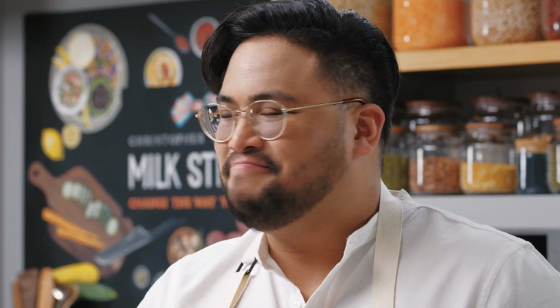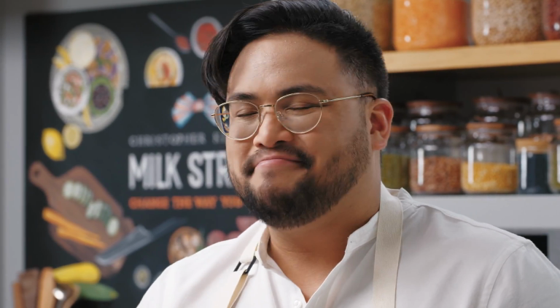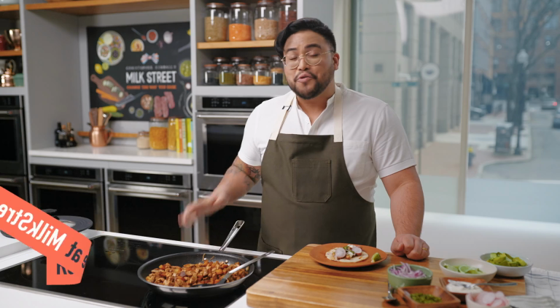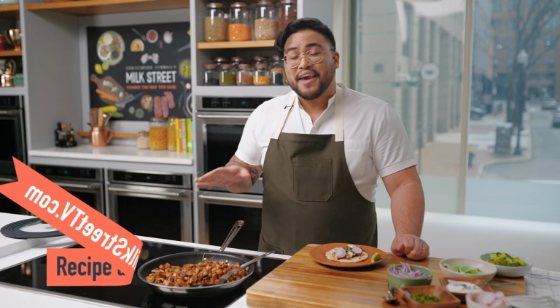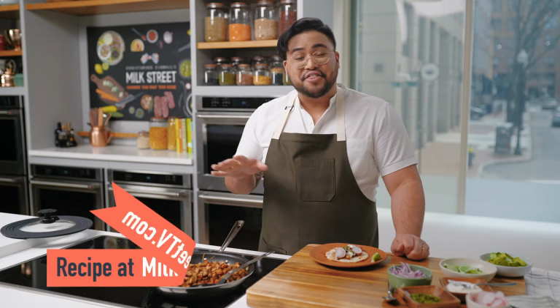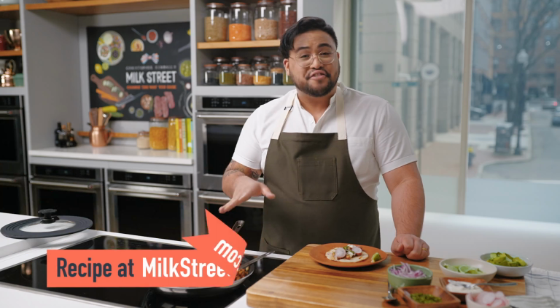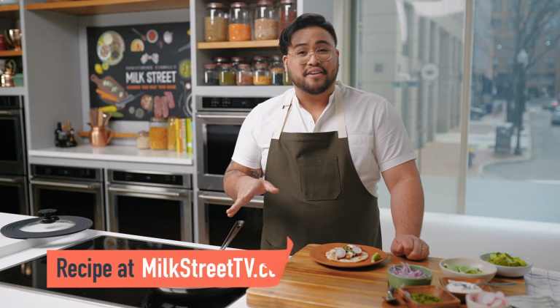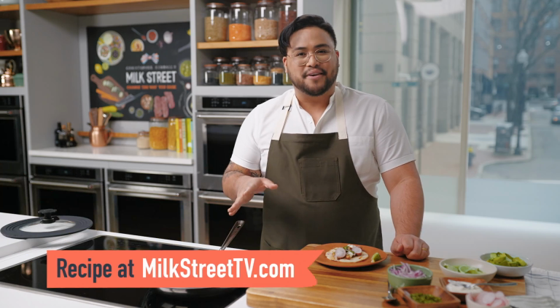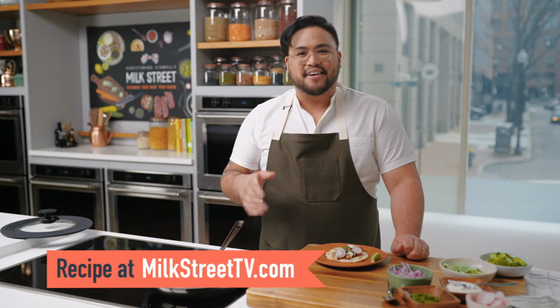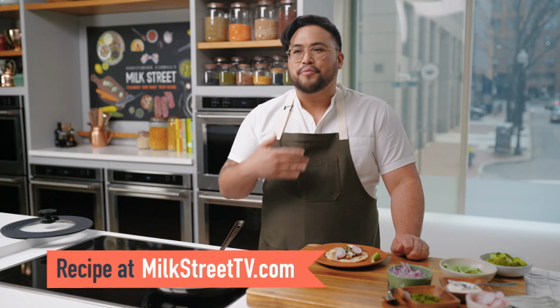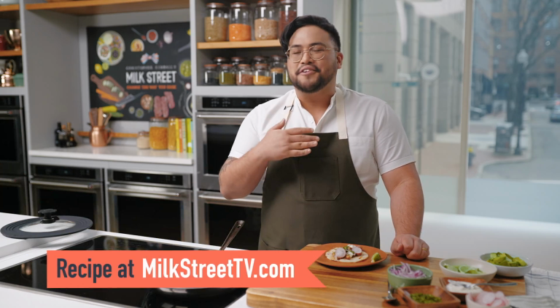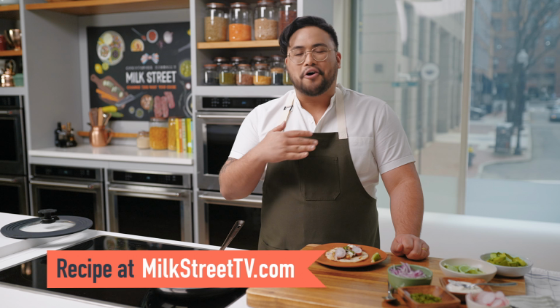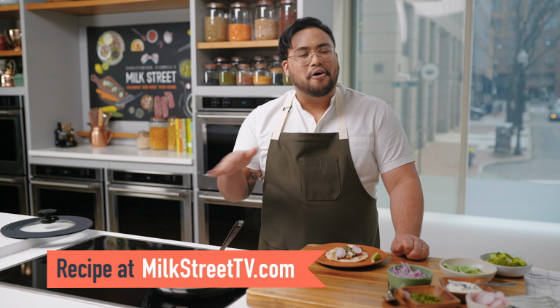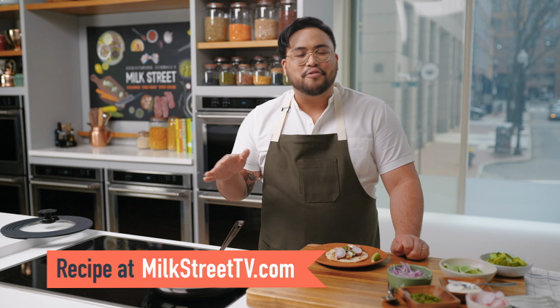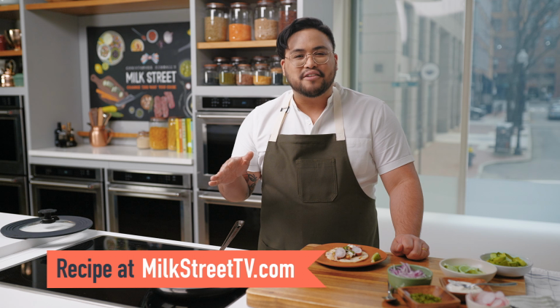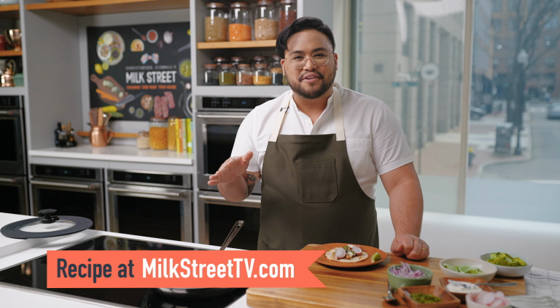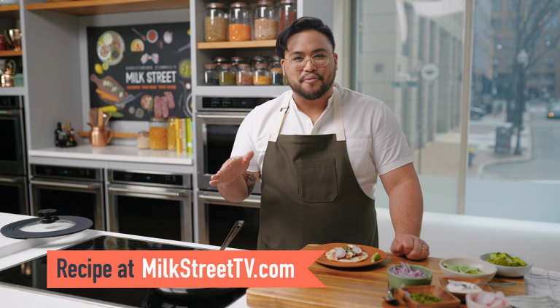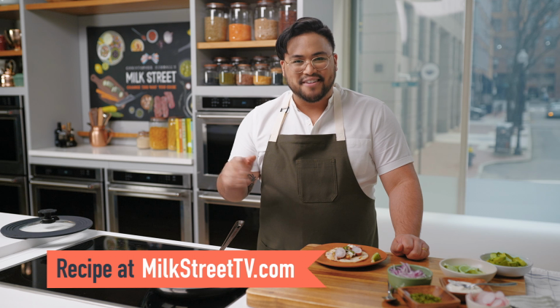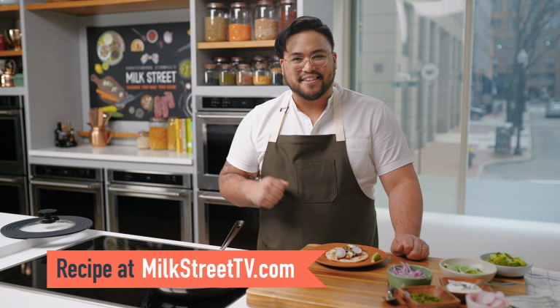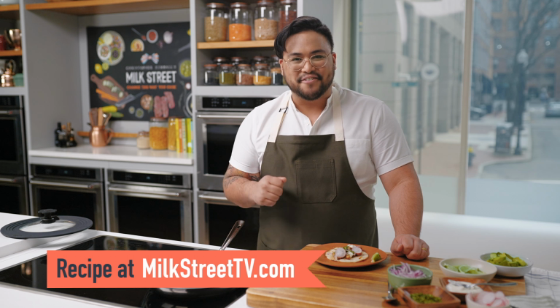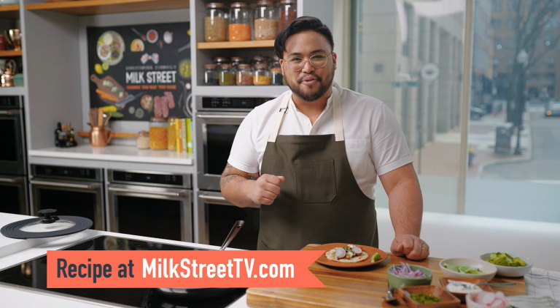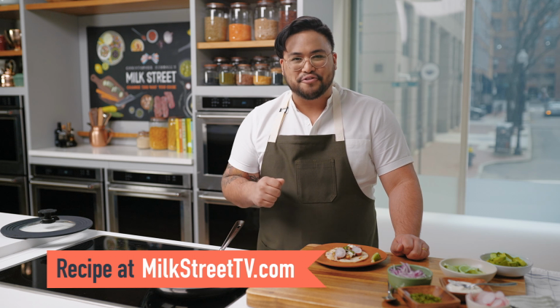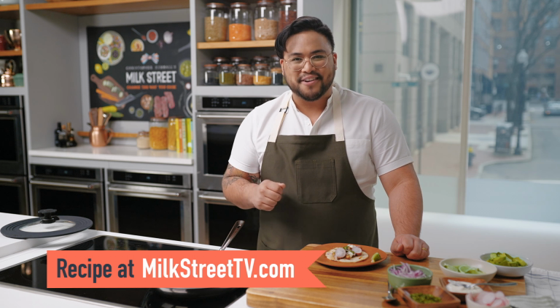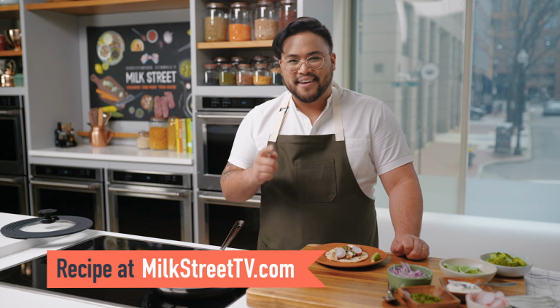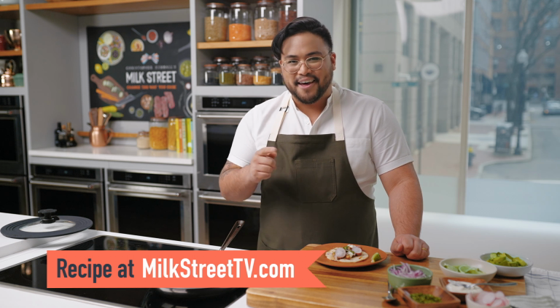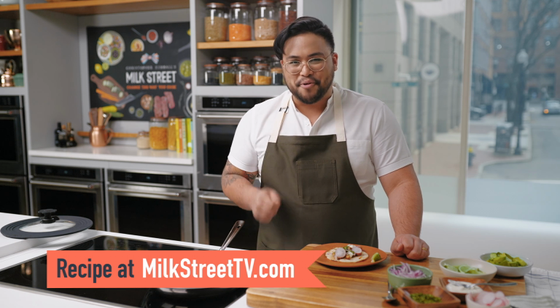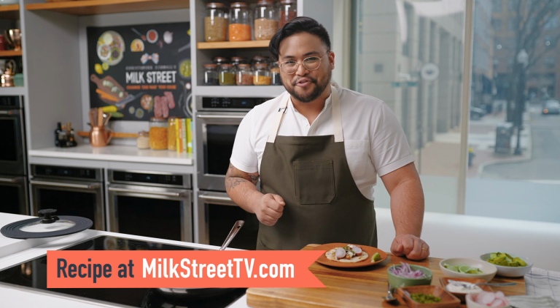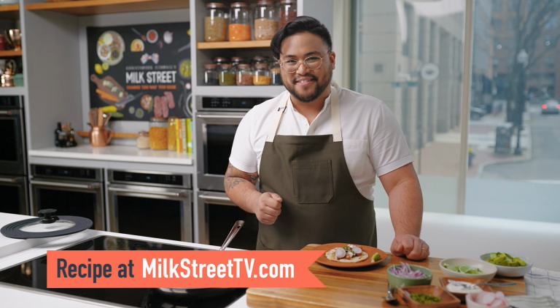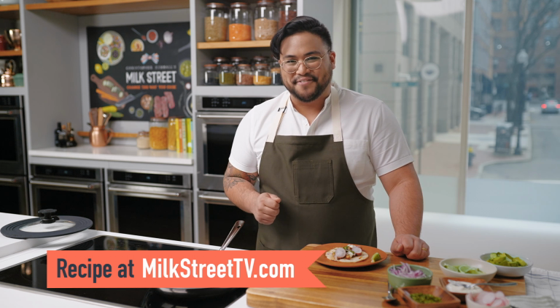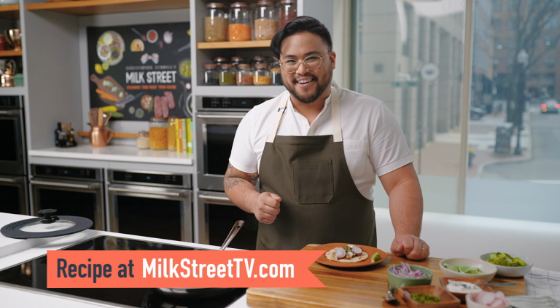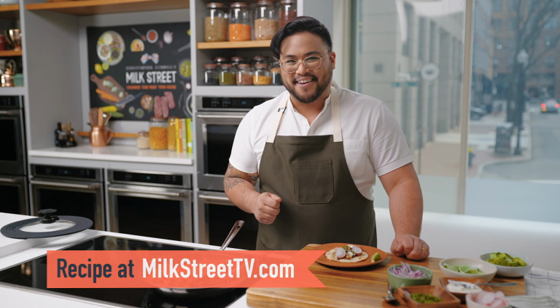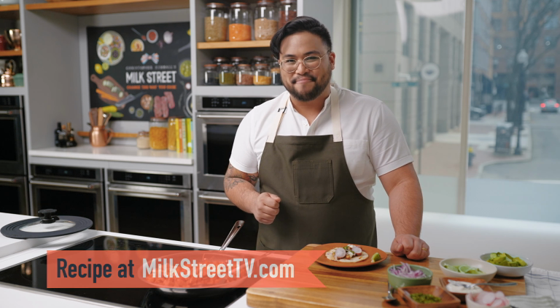You can get this recipe, as well as all the recipes from this season of Milk Street, at MilkStreetTV.com.